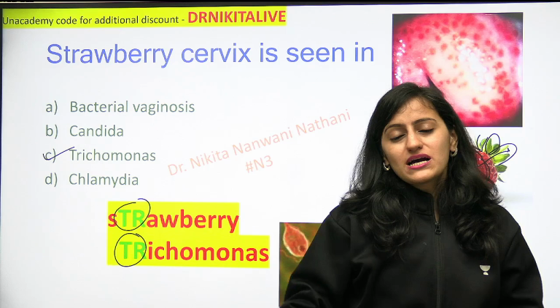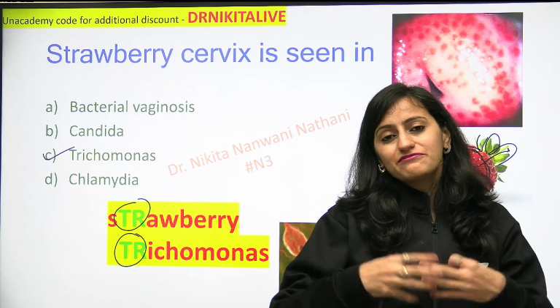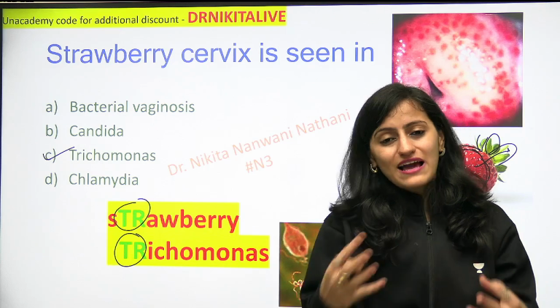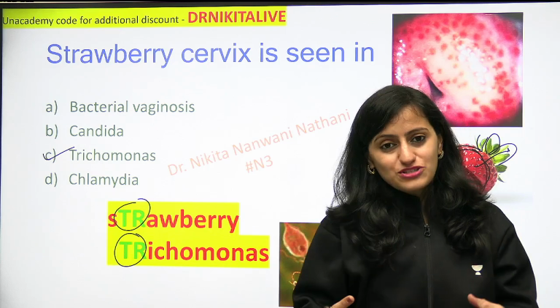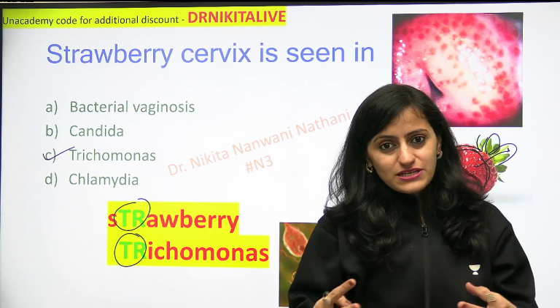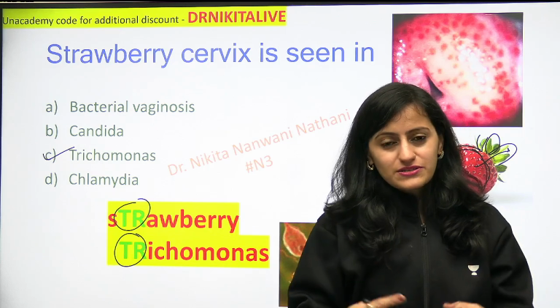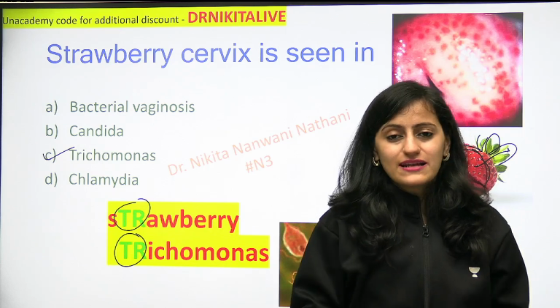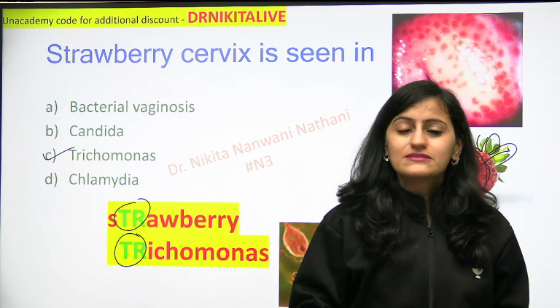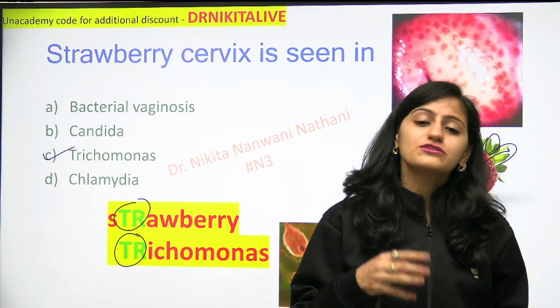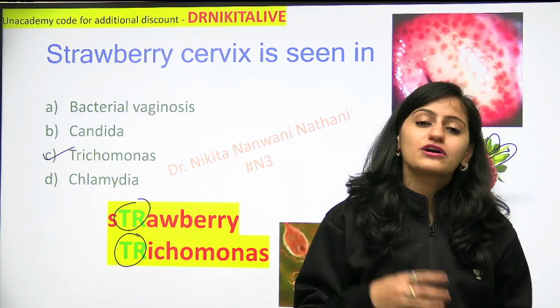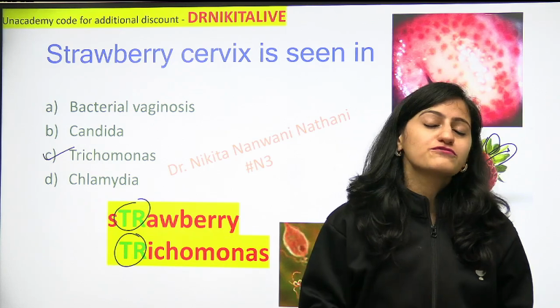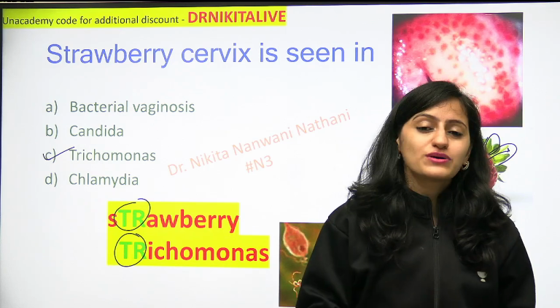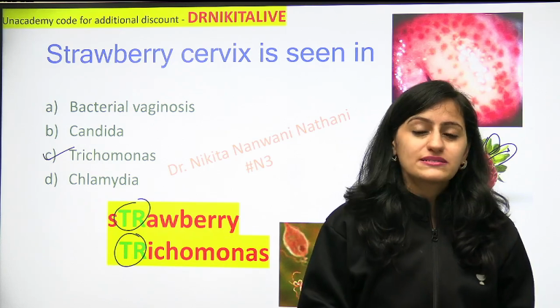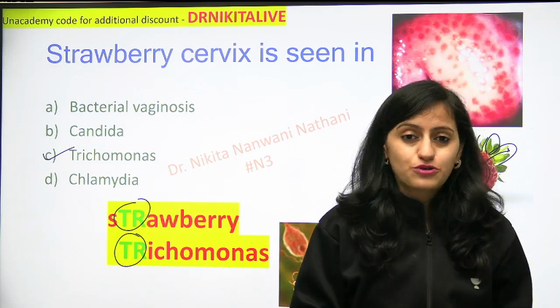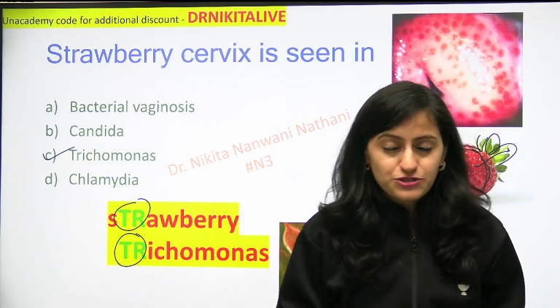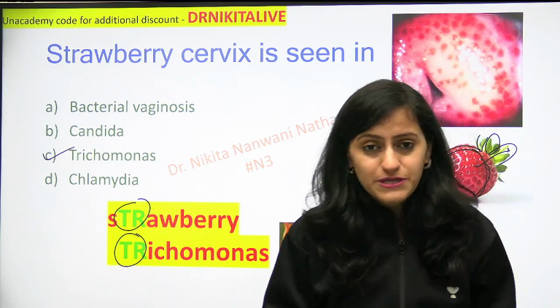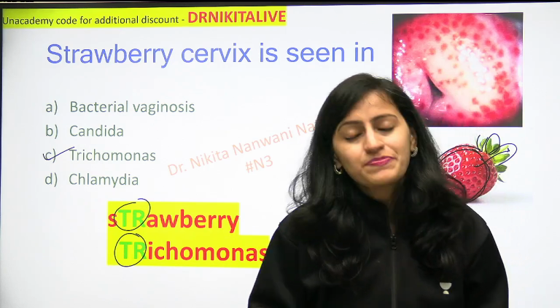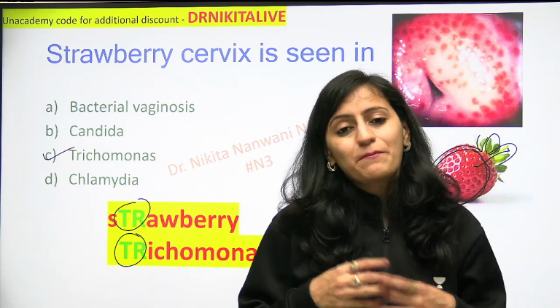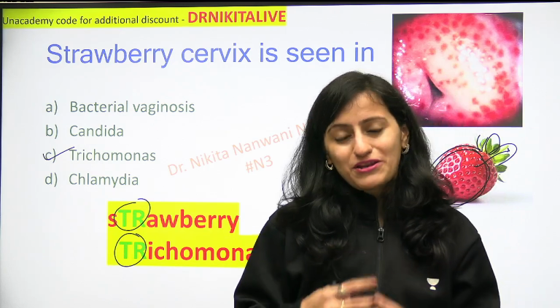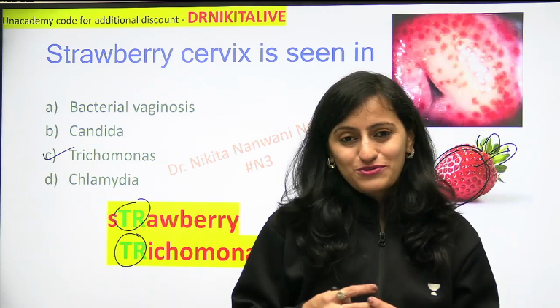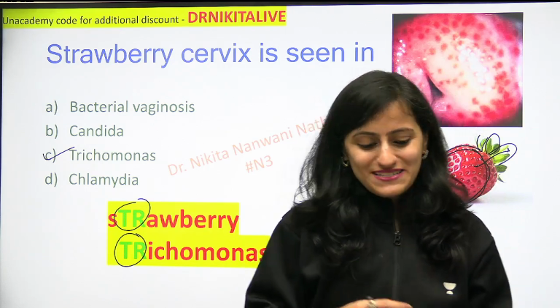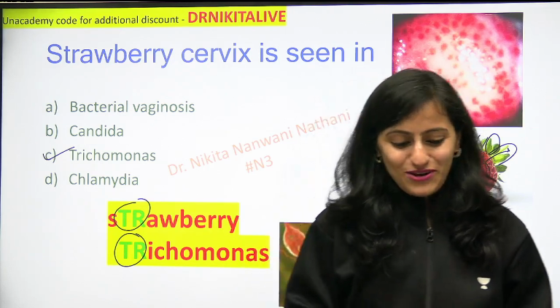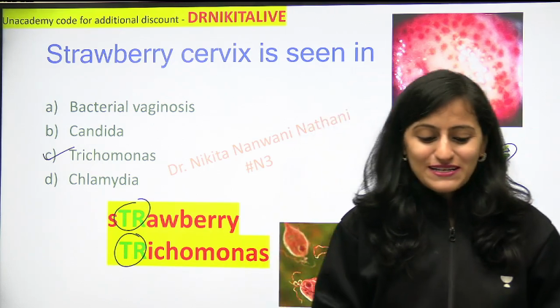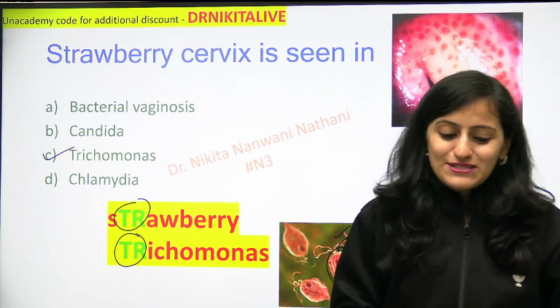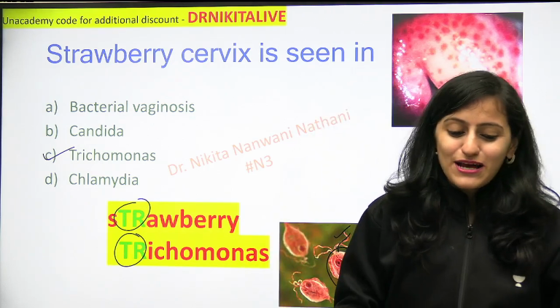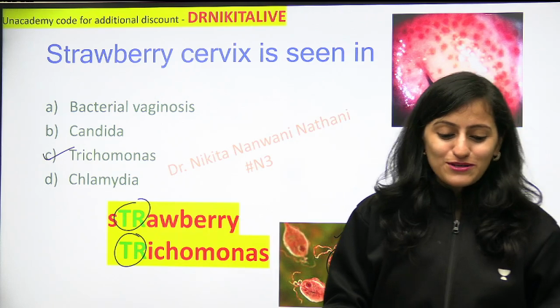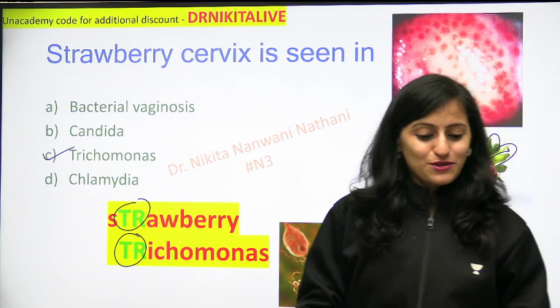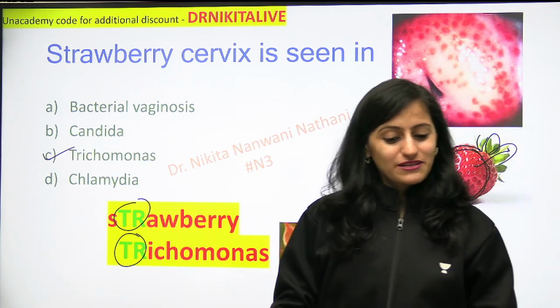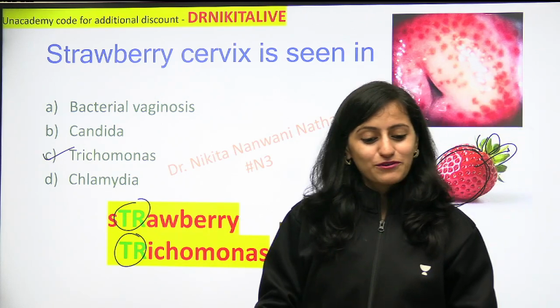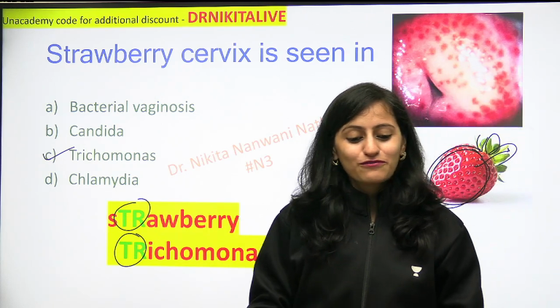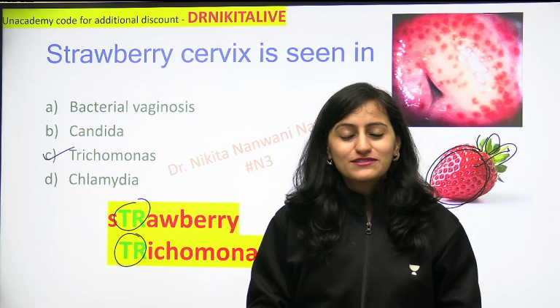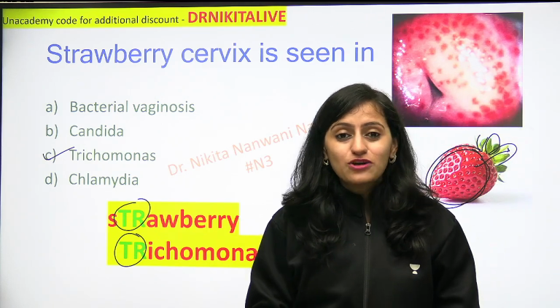Quick review: trichomonas — T-R is strawberry; coming from the strawberry are green leaves, that is the green discharge. Motile flagellate organism, drug of choice is metronidazole. That was a quick review of this topic.